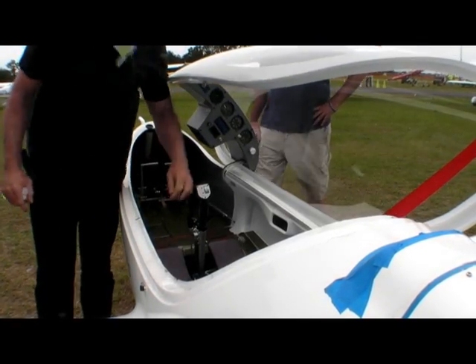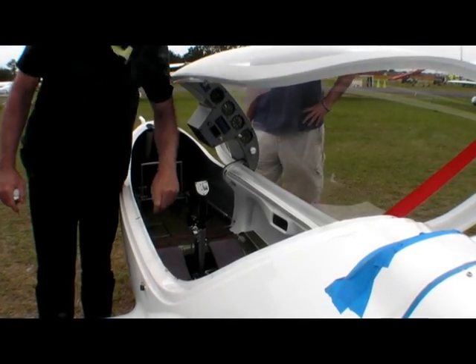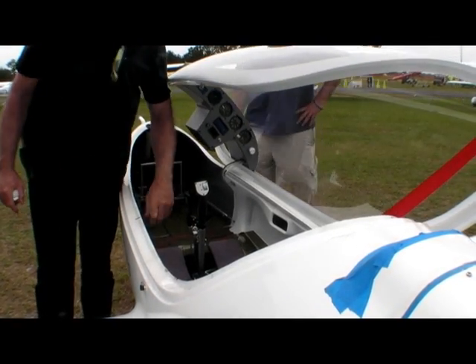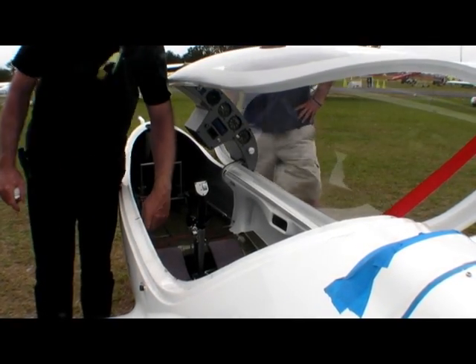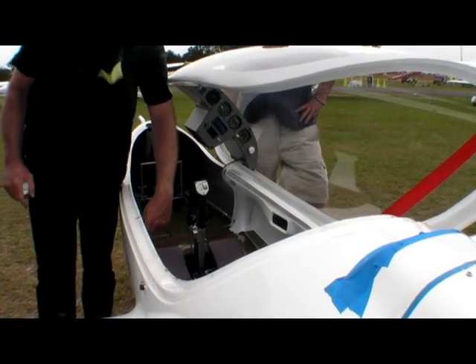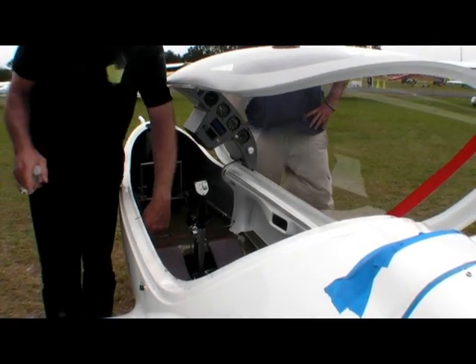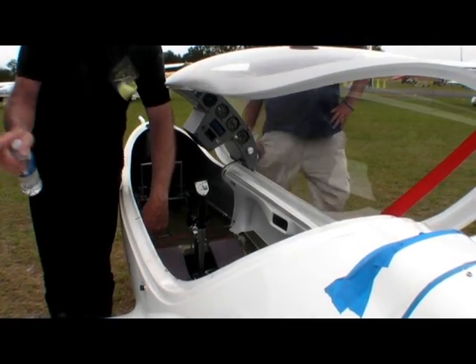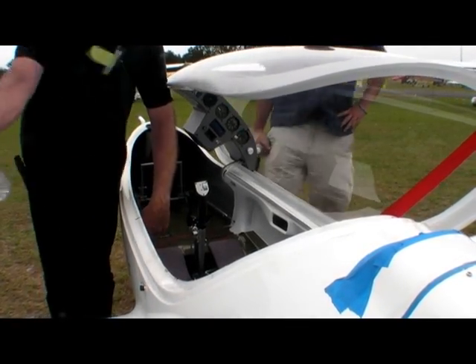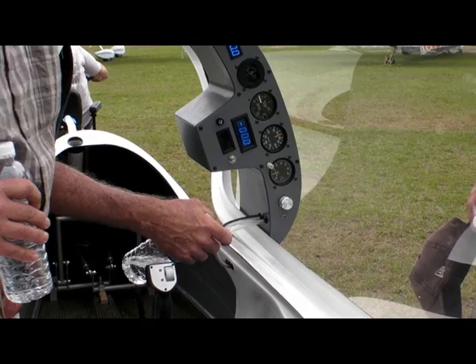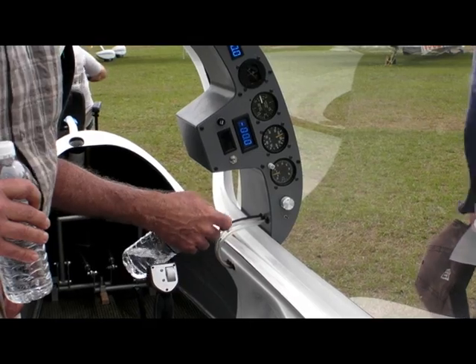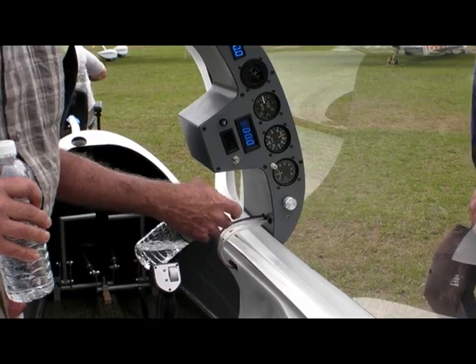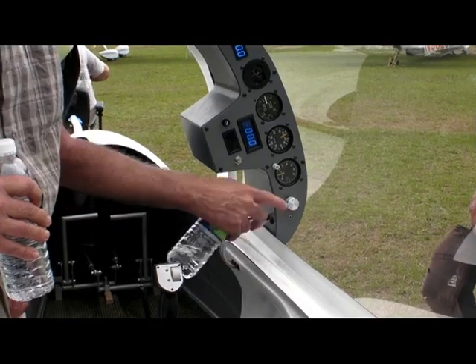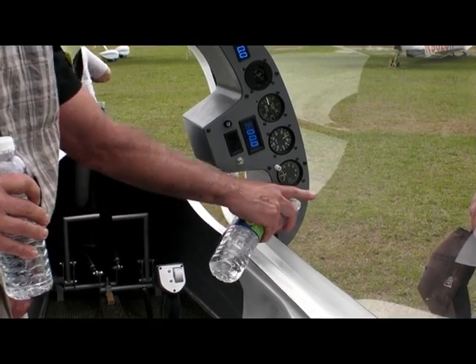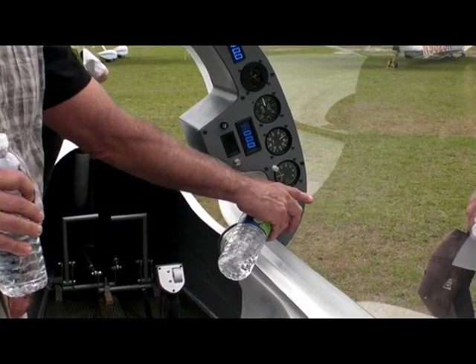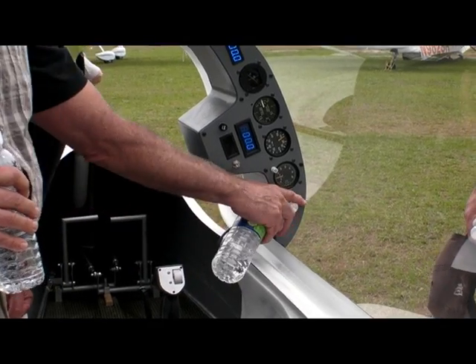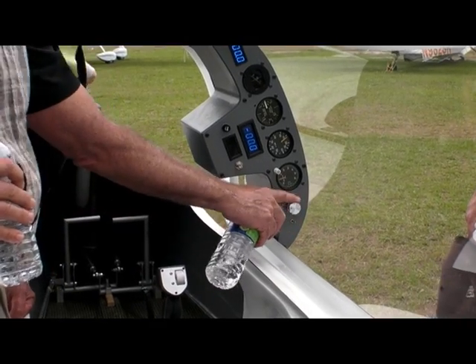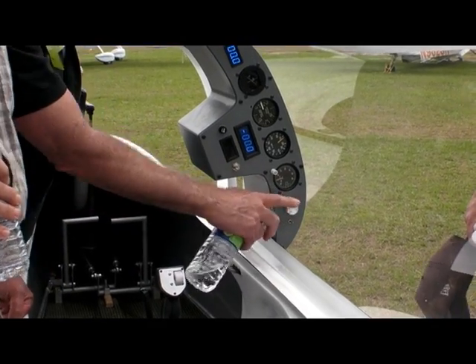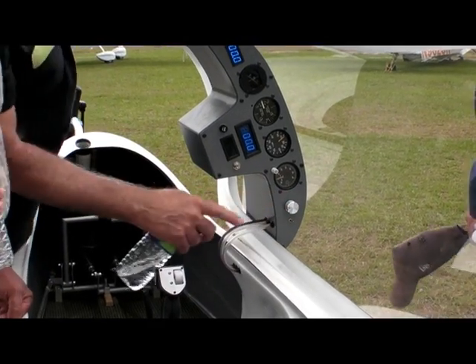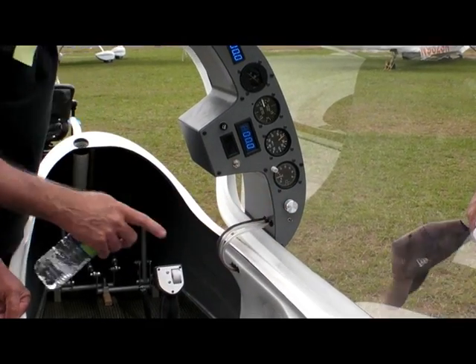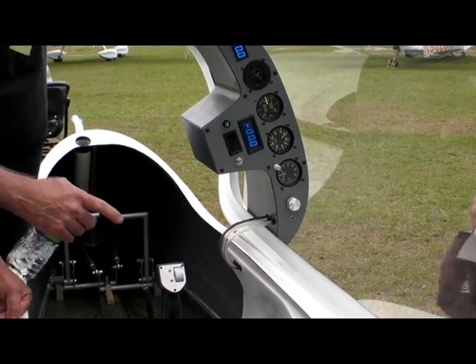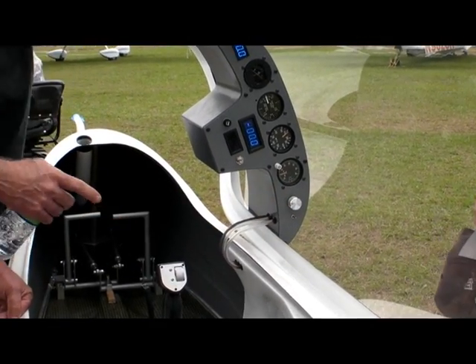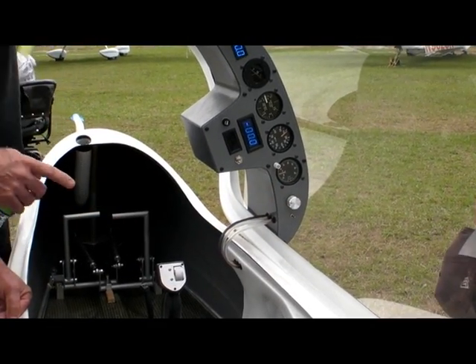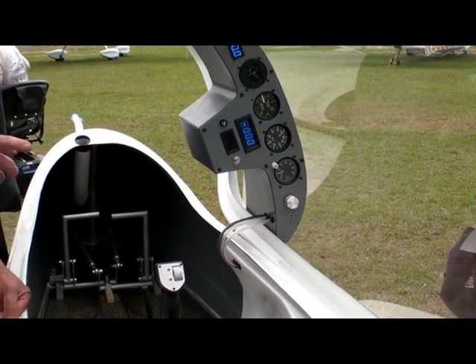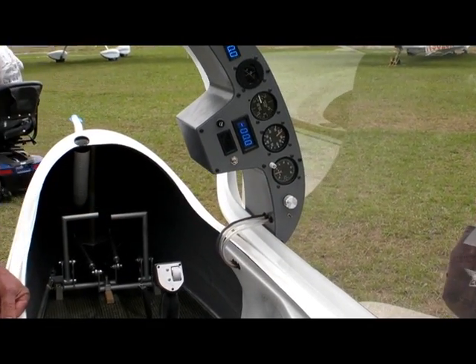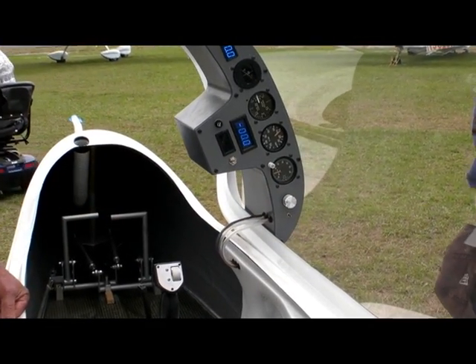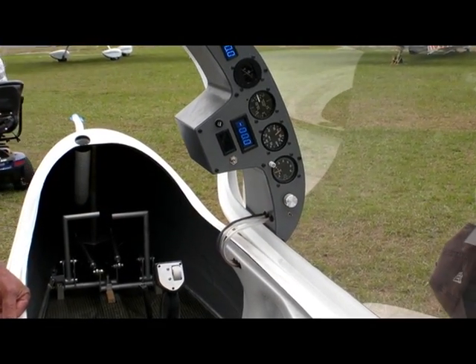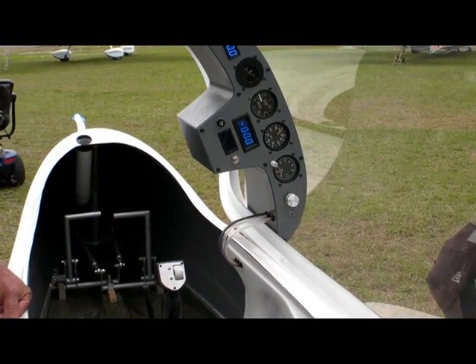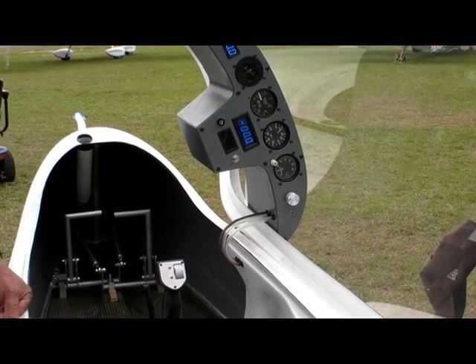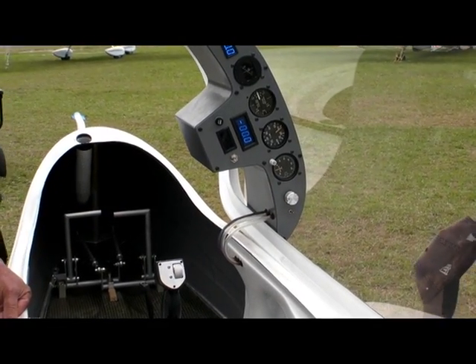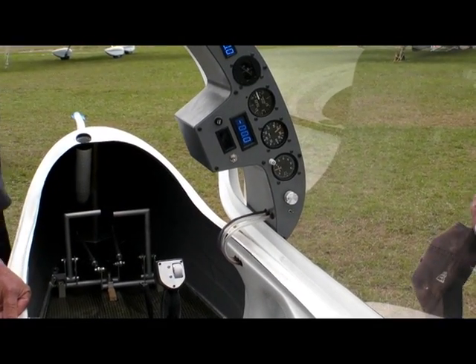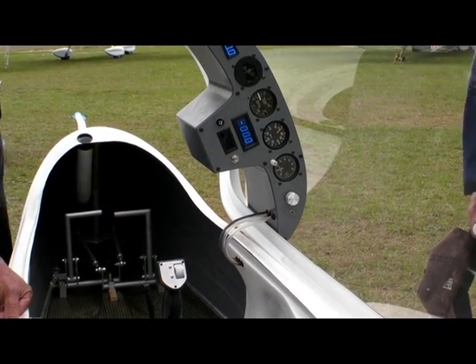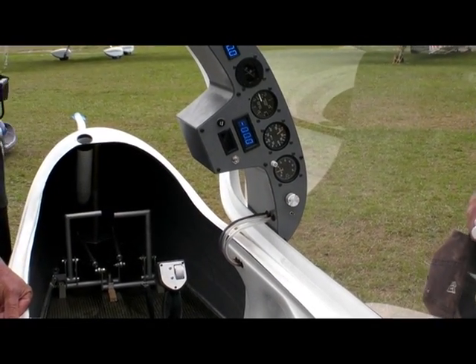It weighs 245 pounds, so it meets the ultralight category, Part 103.